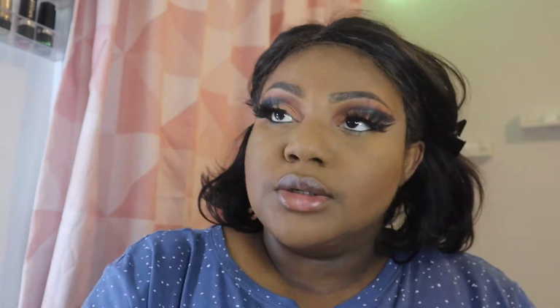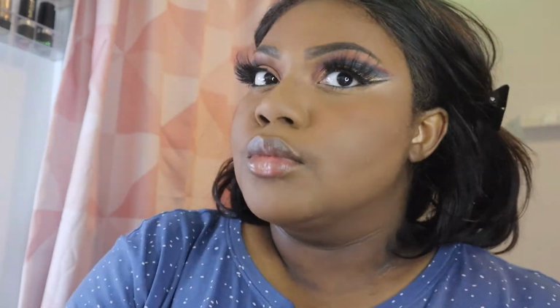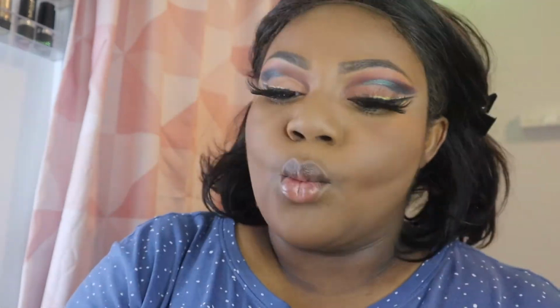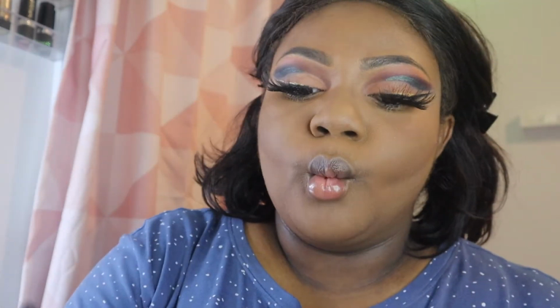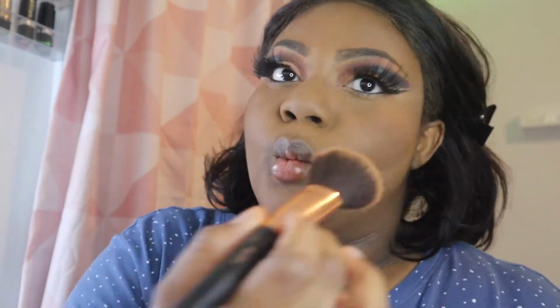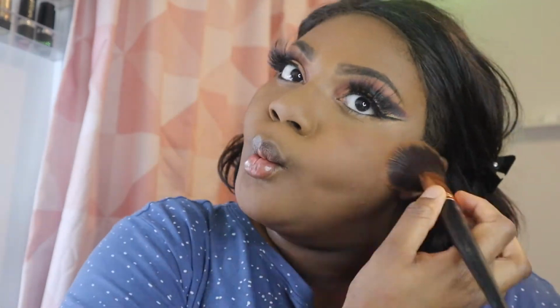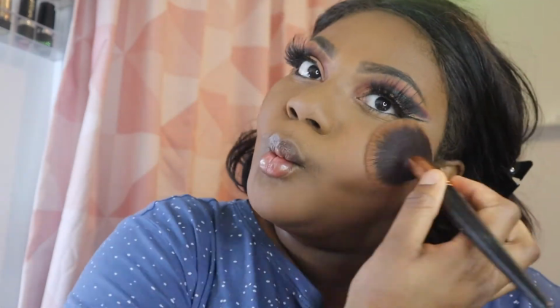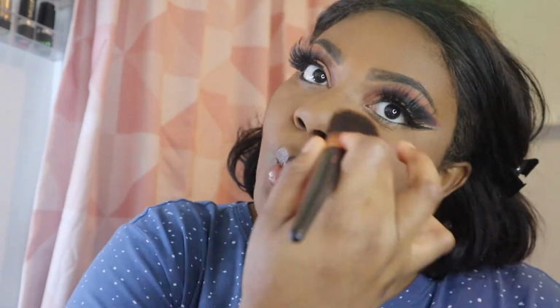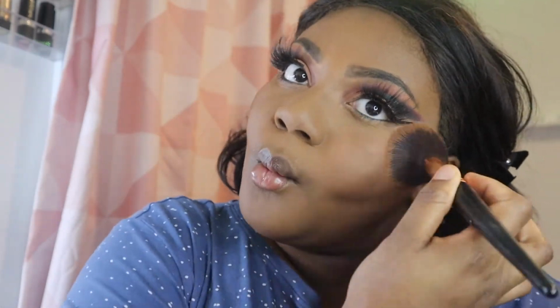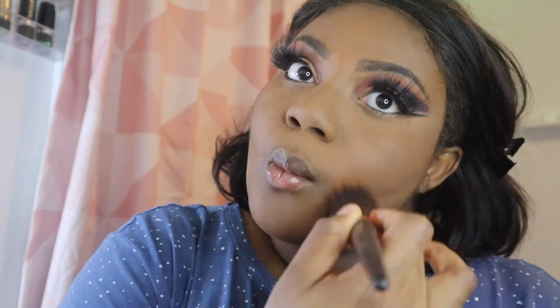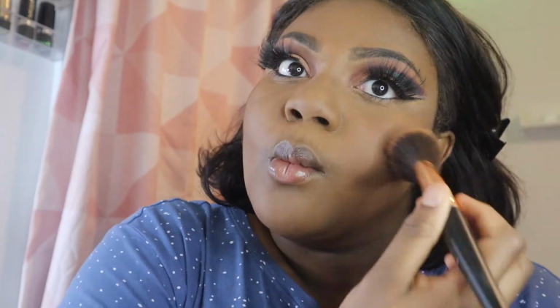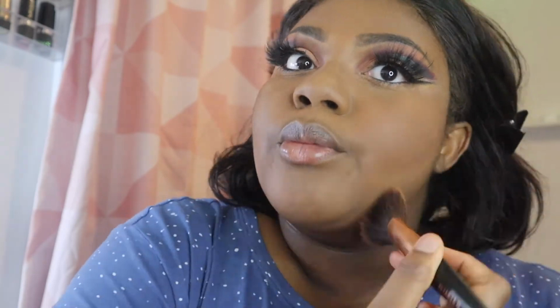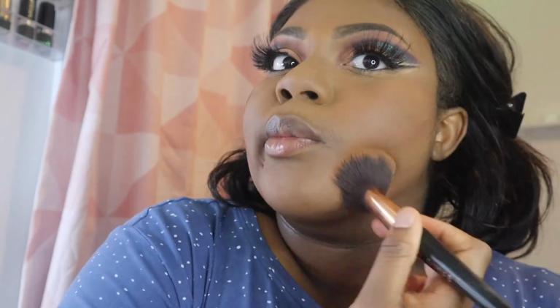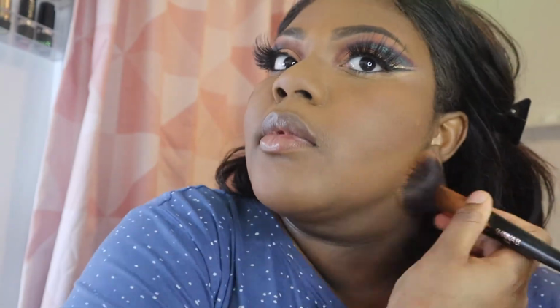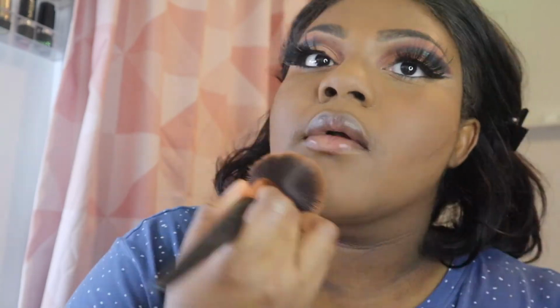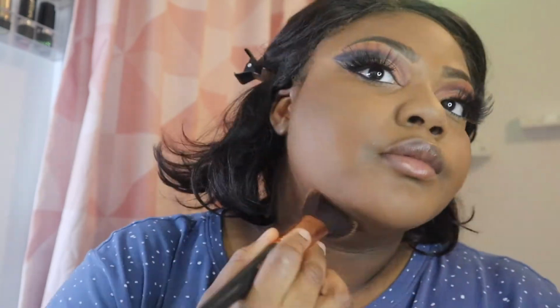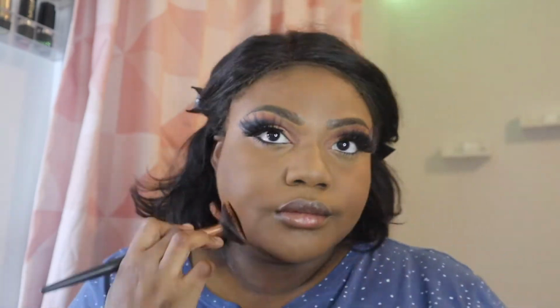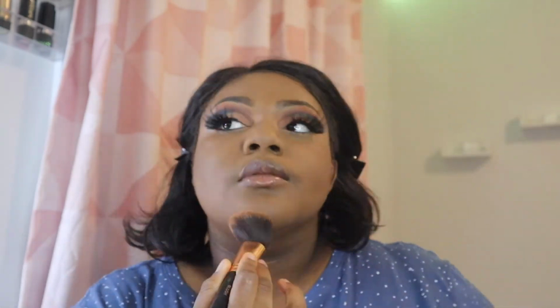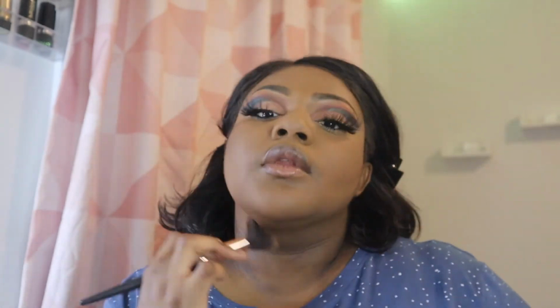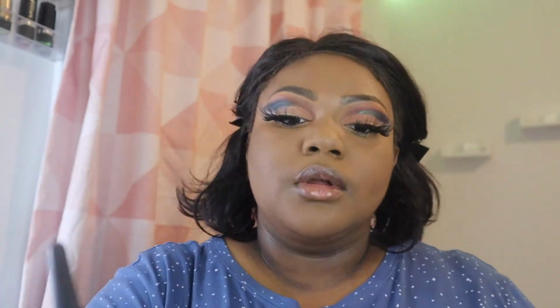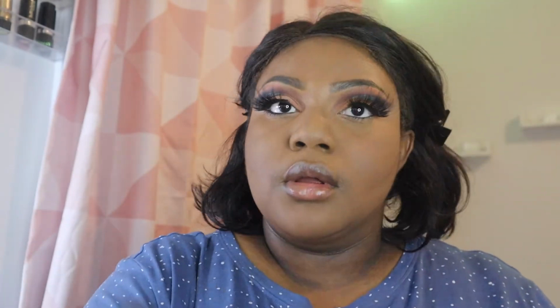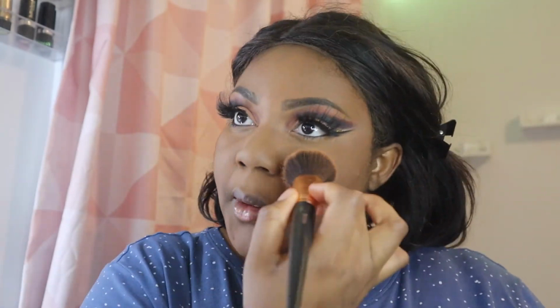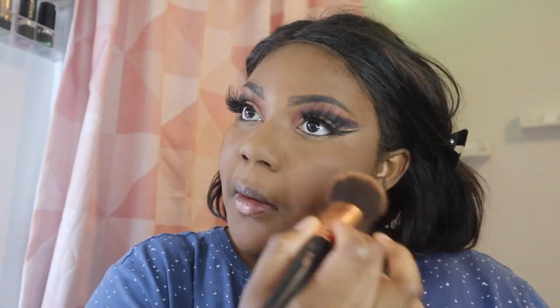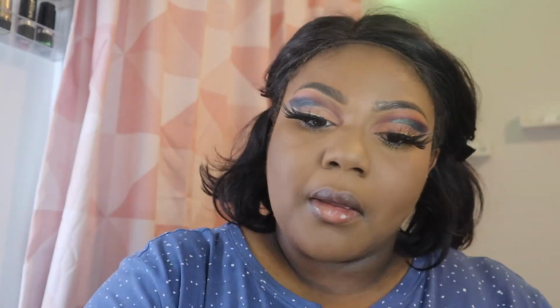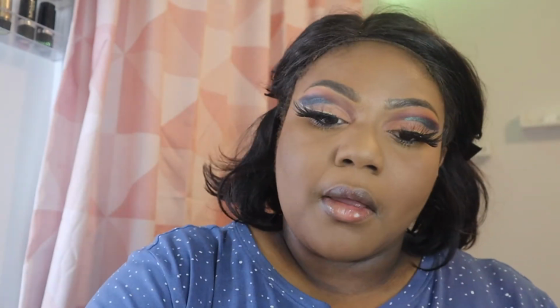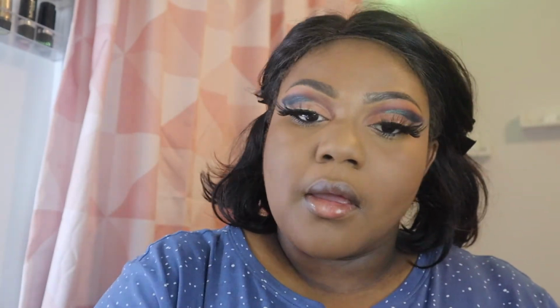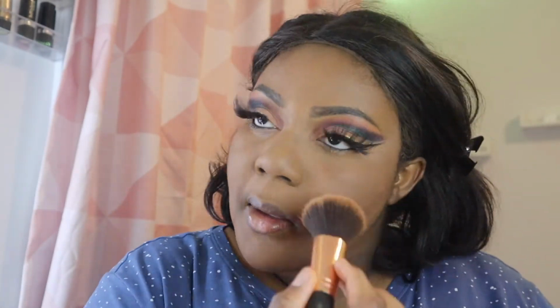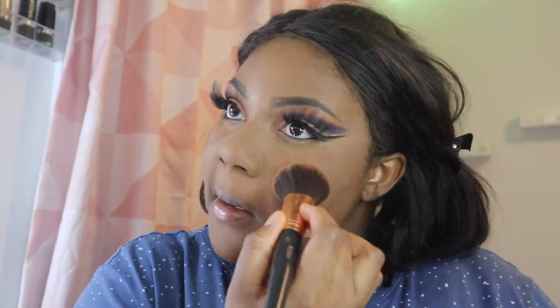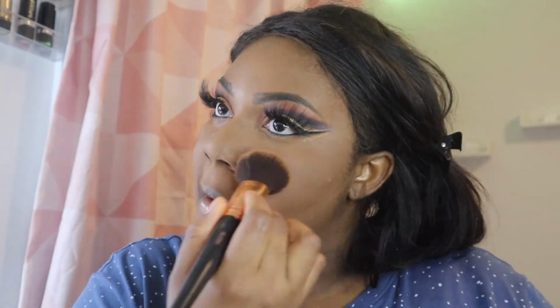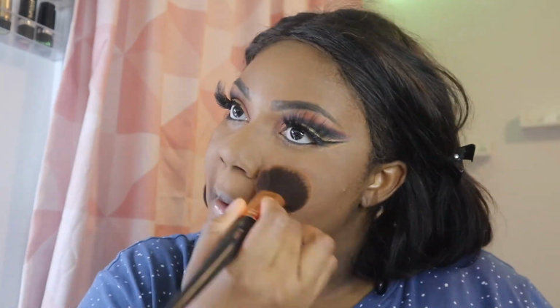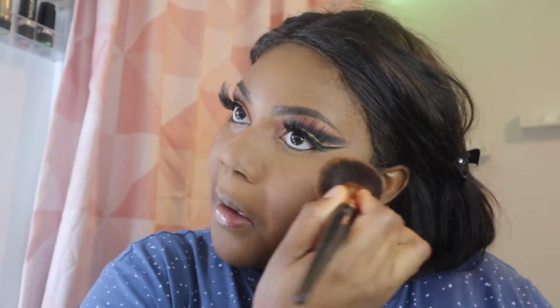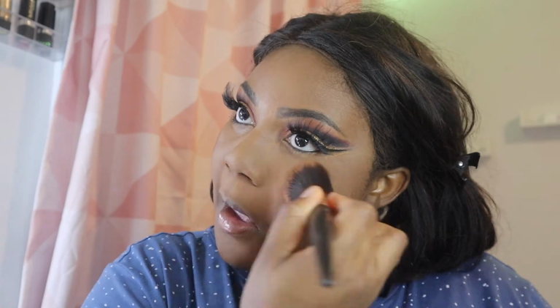For this part I'm using my regular powder to blend everything in so that there won't be any harsh lines left on my face.